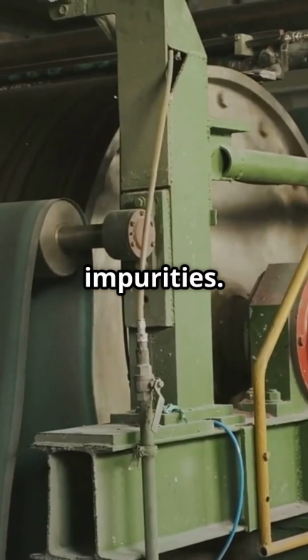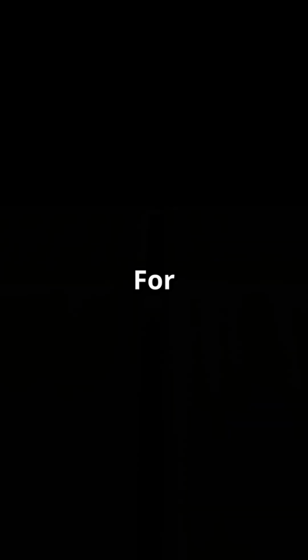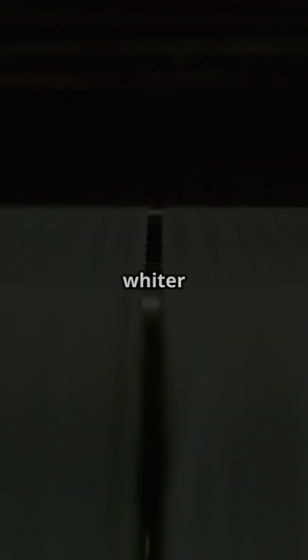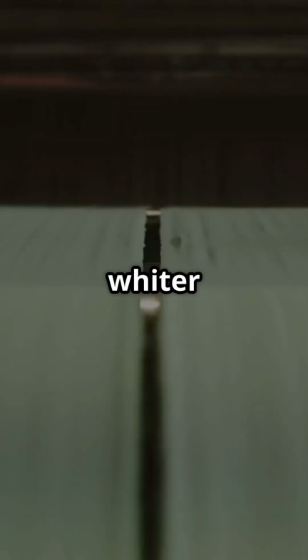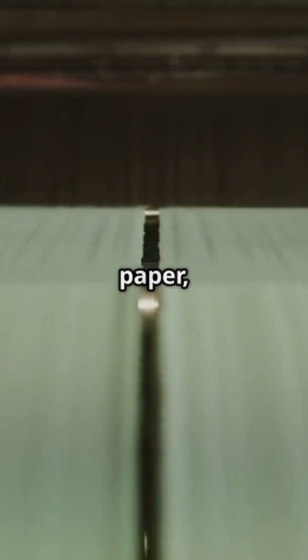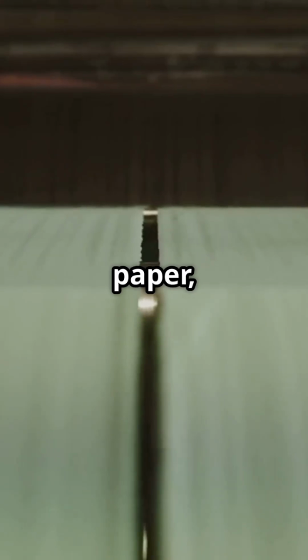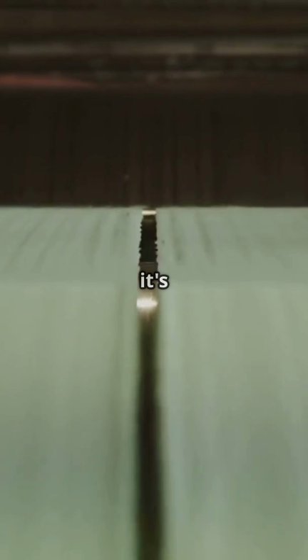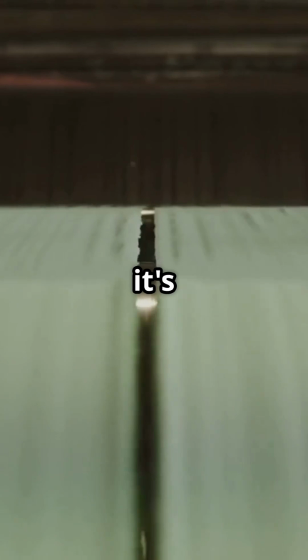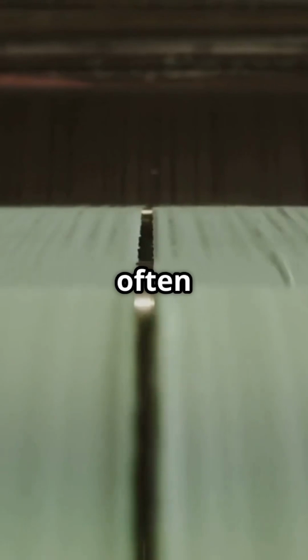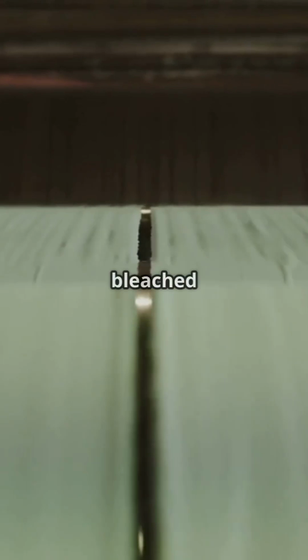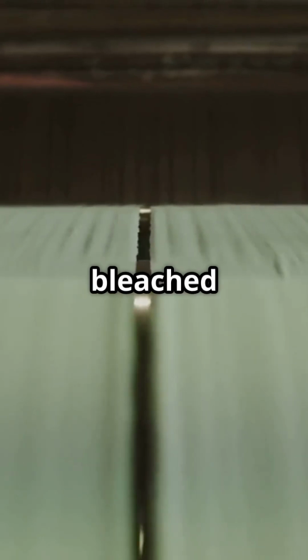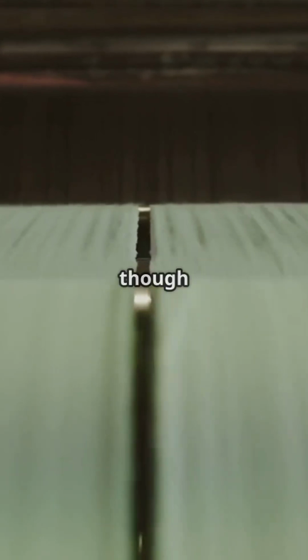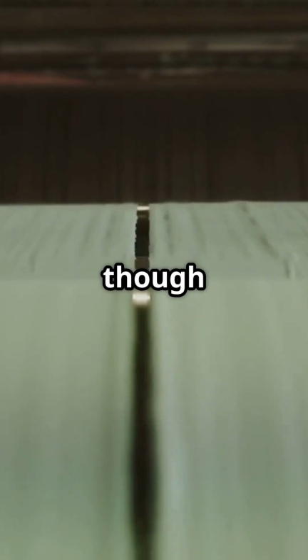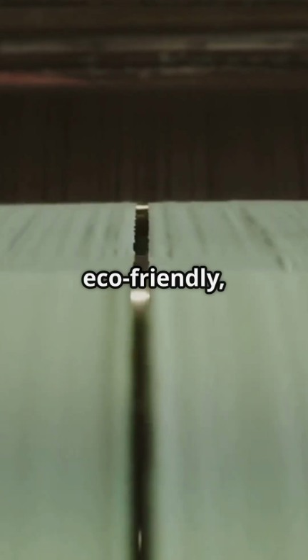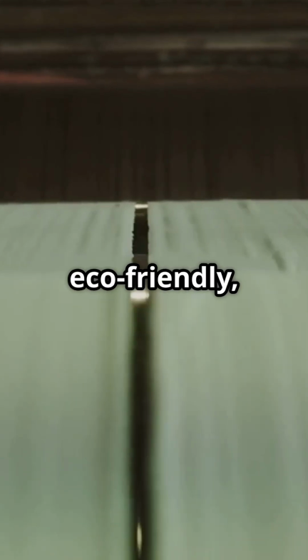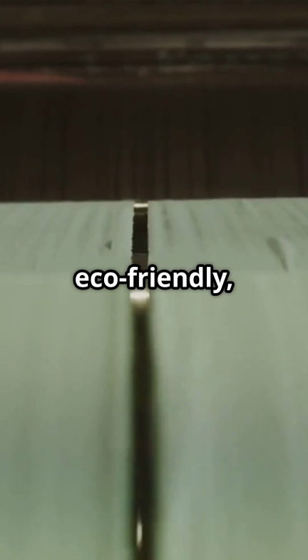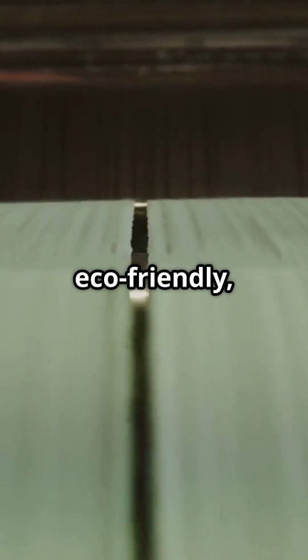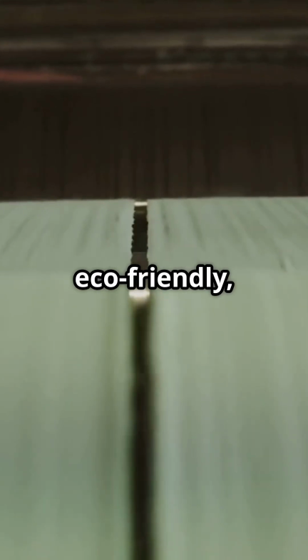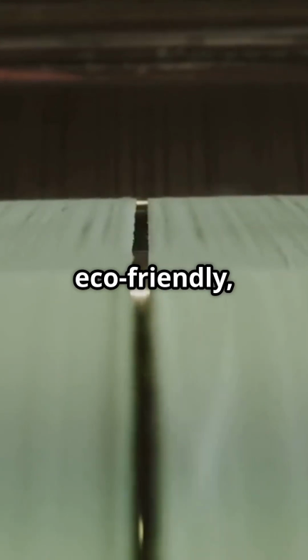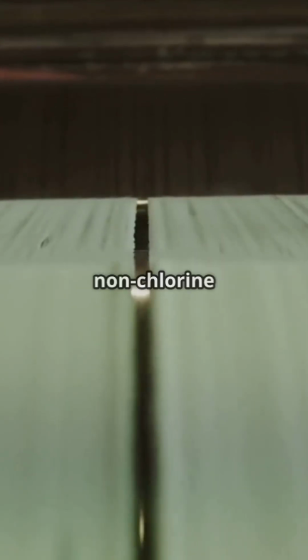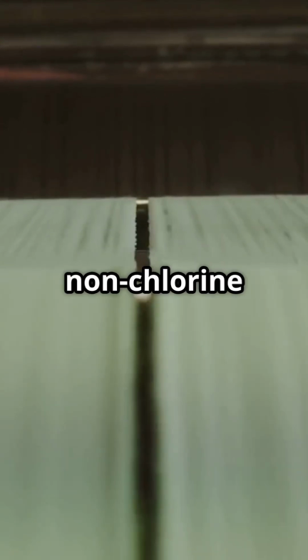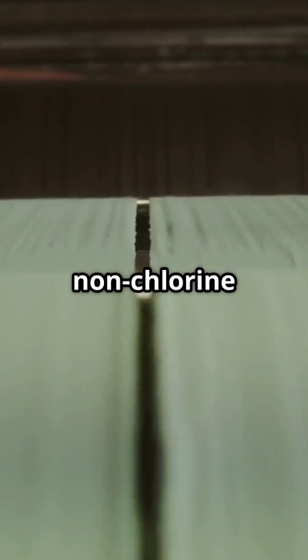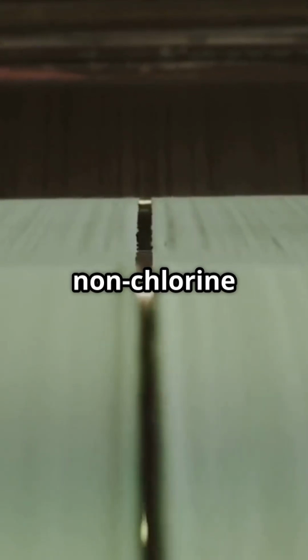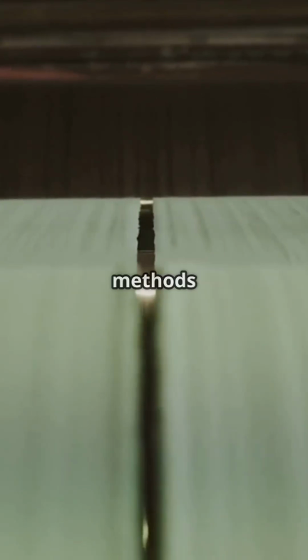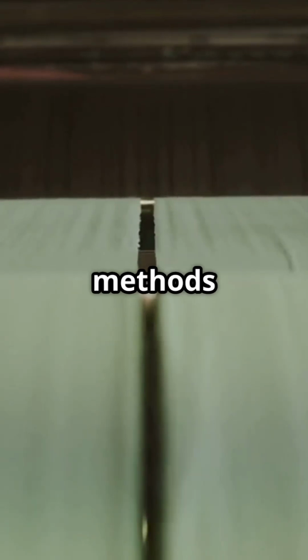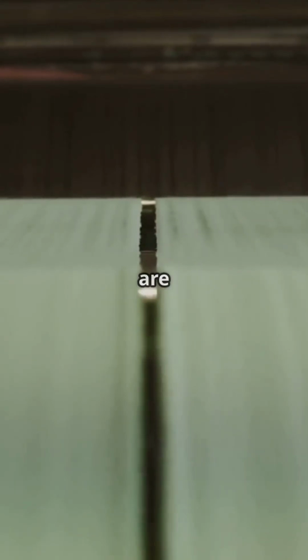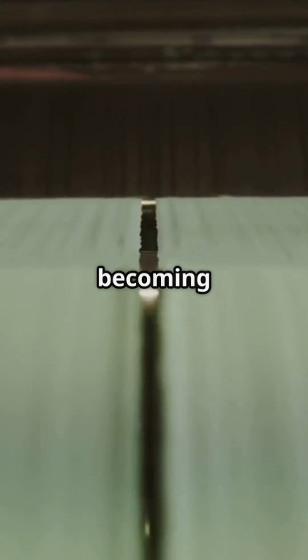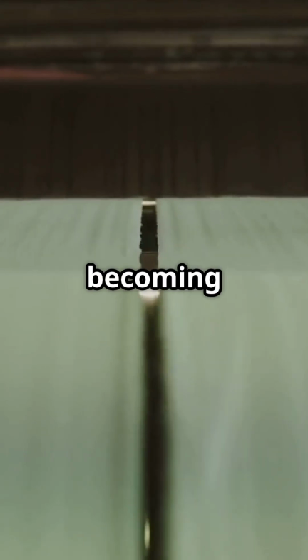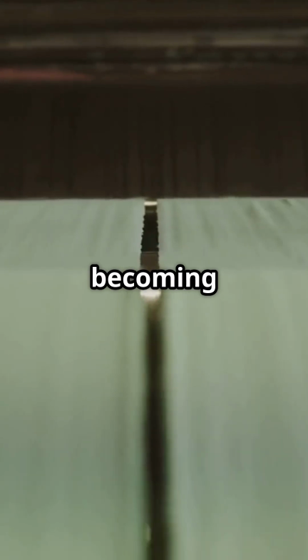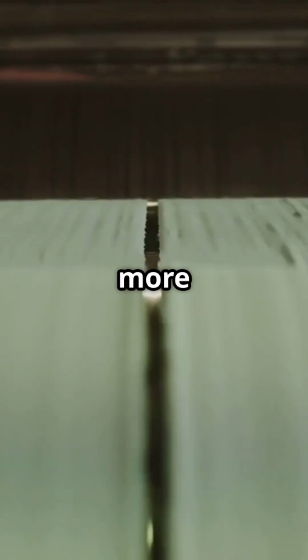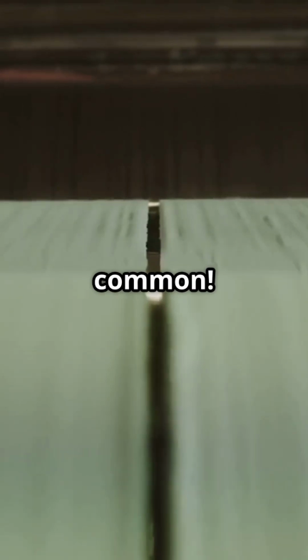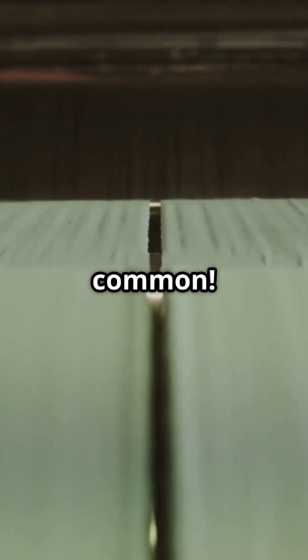For whiter paper, it's often bleached, though eco-friendly, non-chlorine methods are becoming more common.